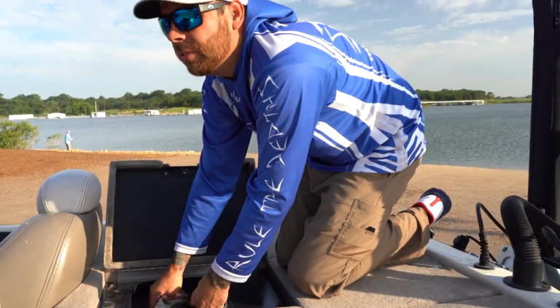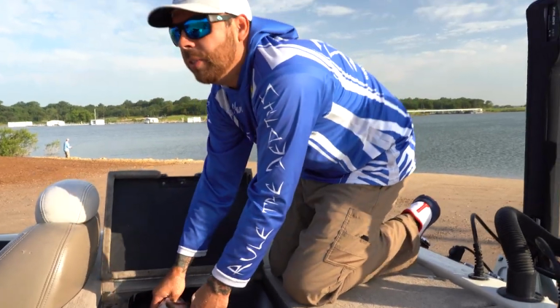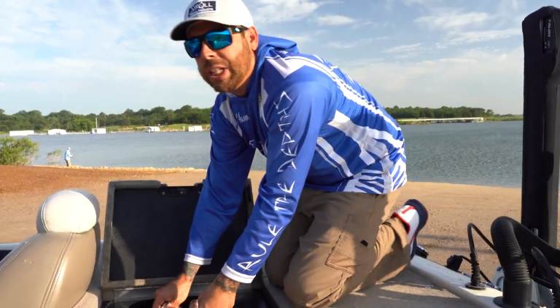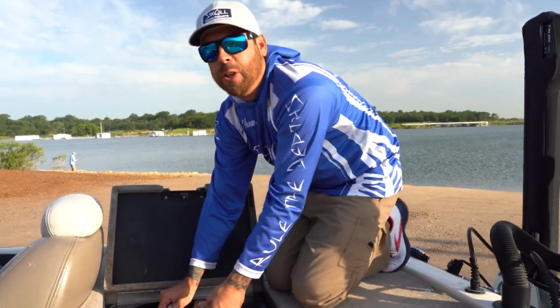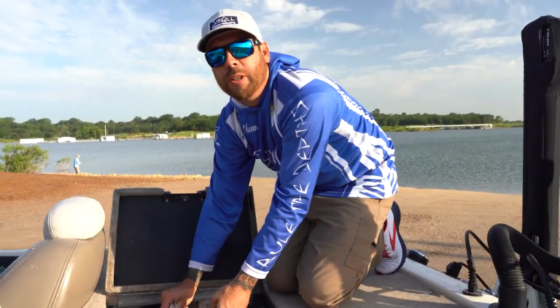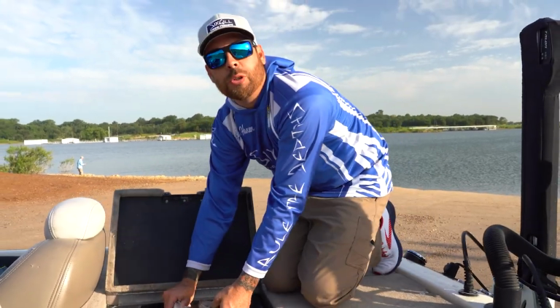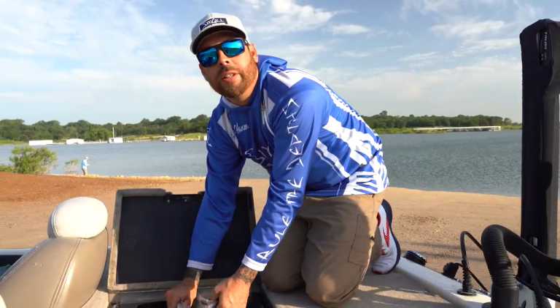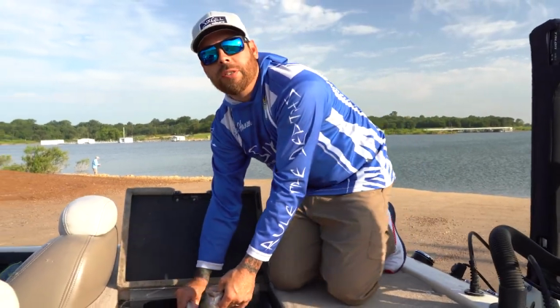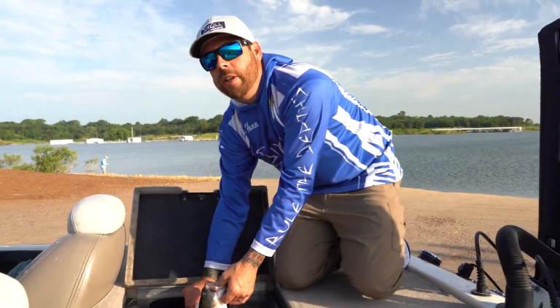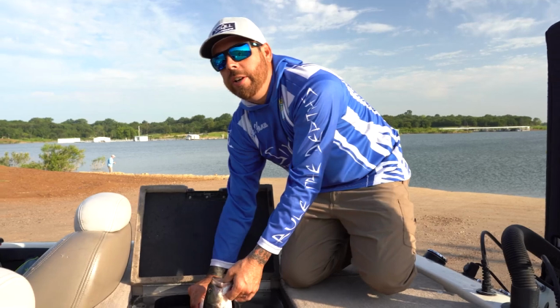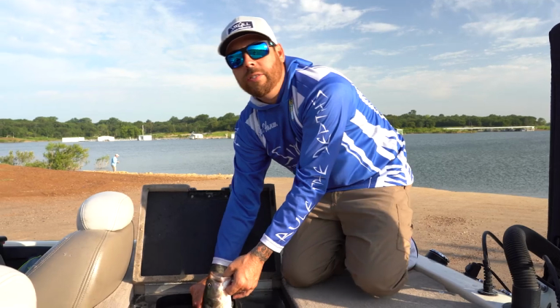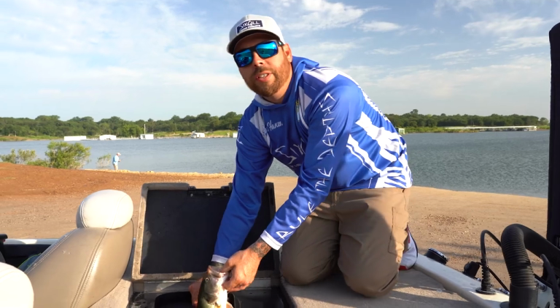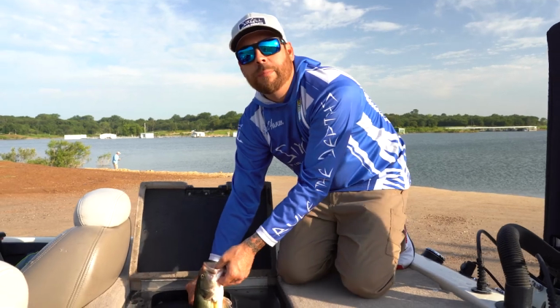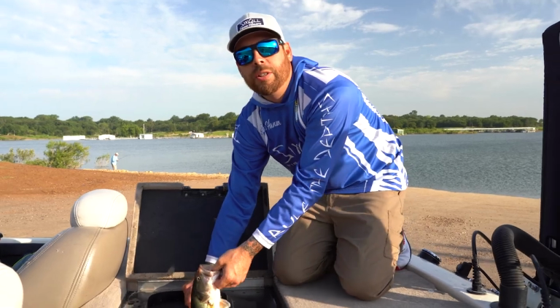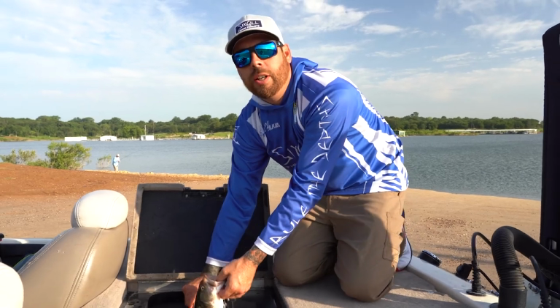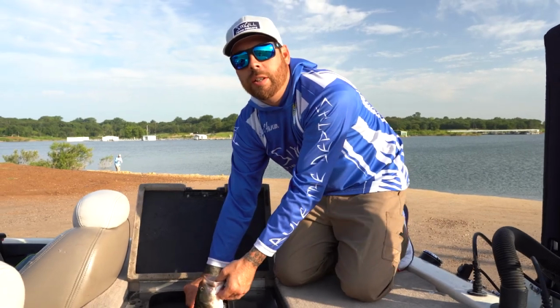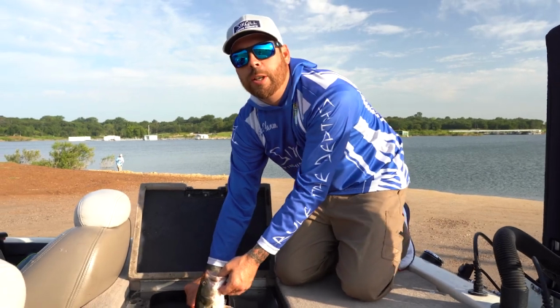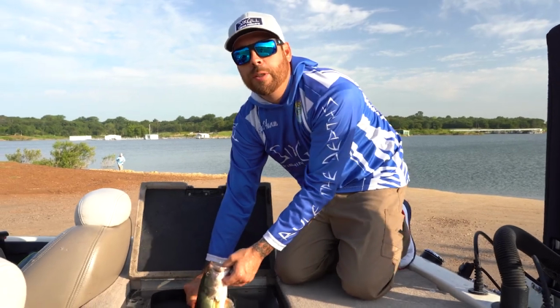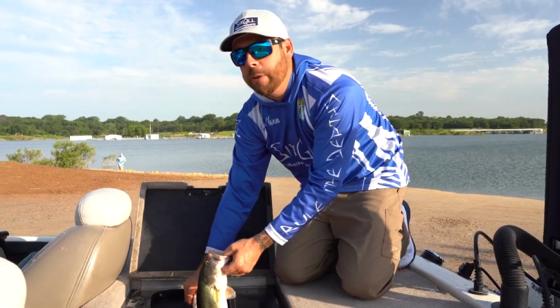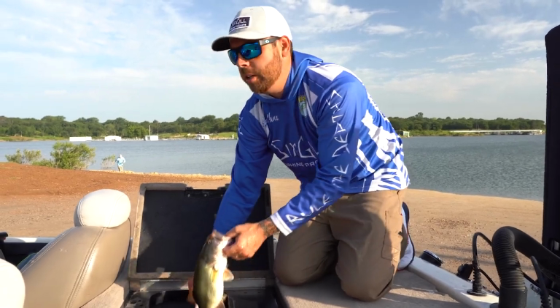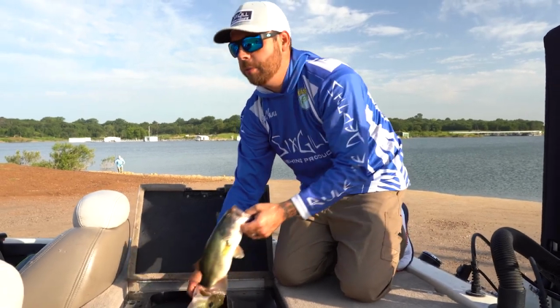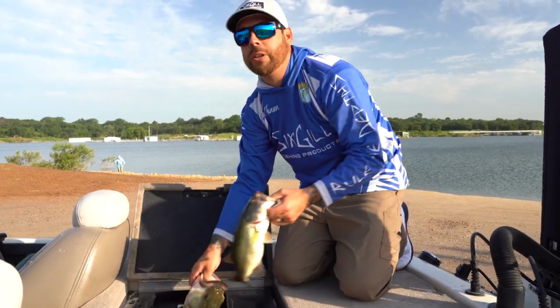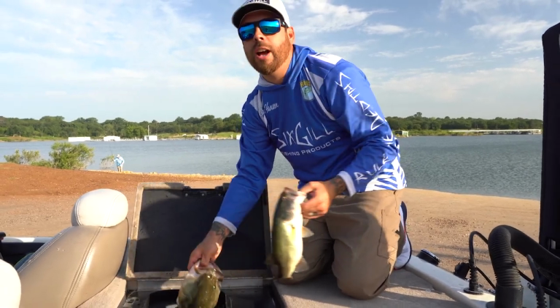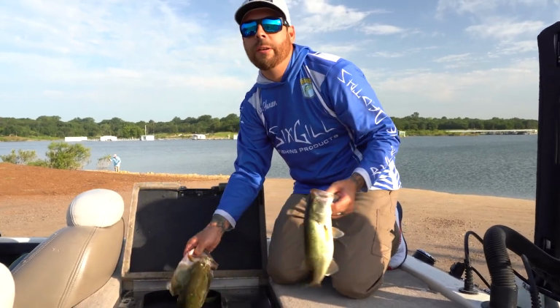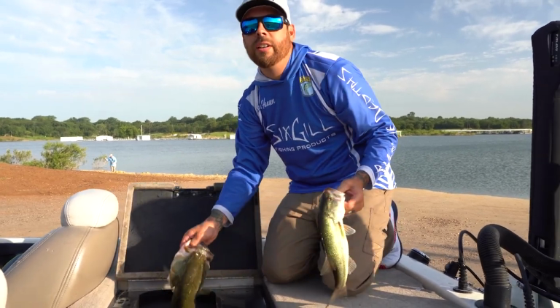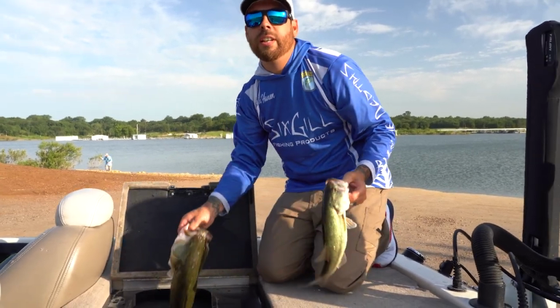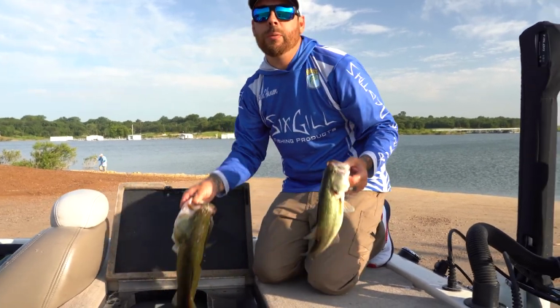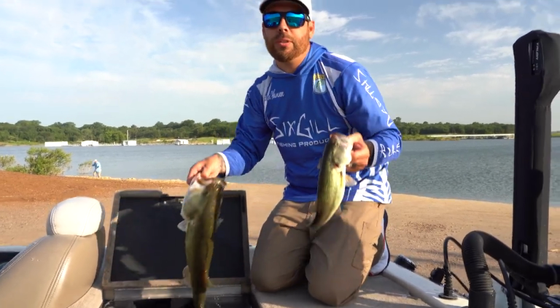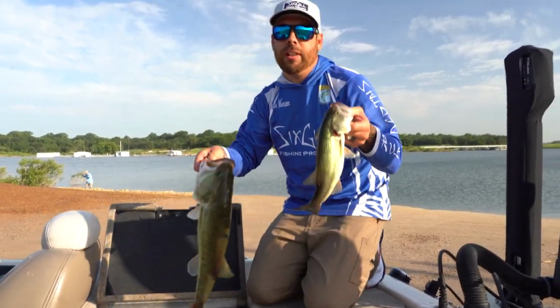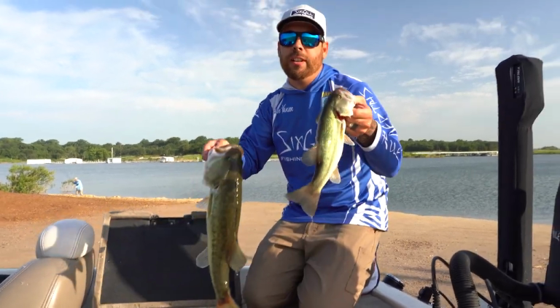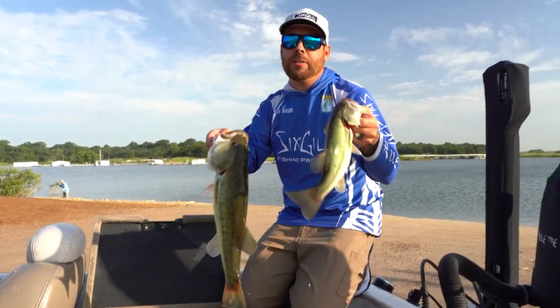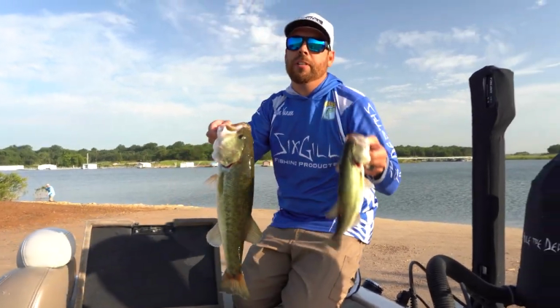Well guys, we hope you enjoyed this video. If you did, make sure you hit the thumbs up button and subscribe, and we'll see you in the next one.